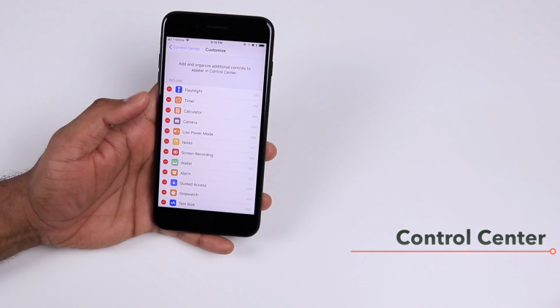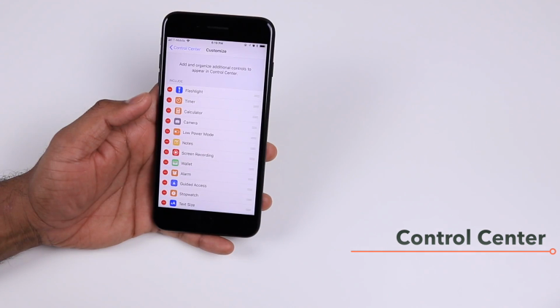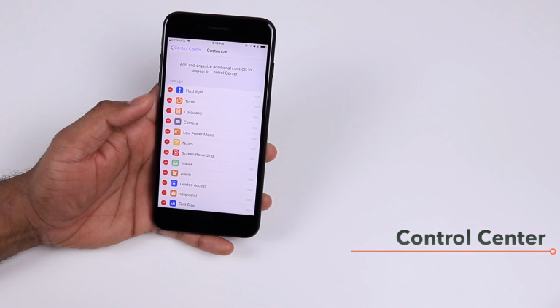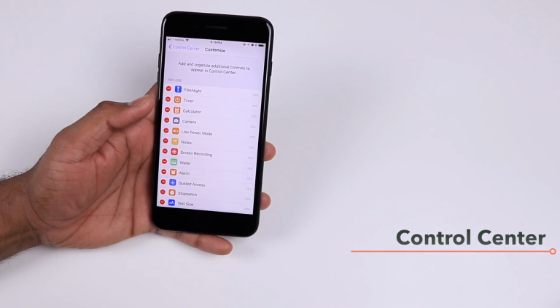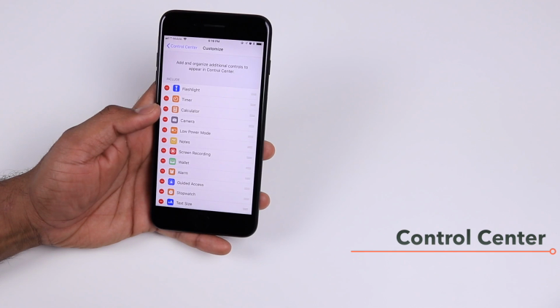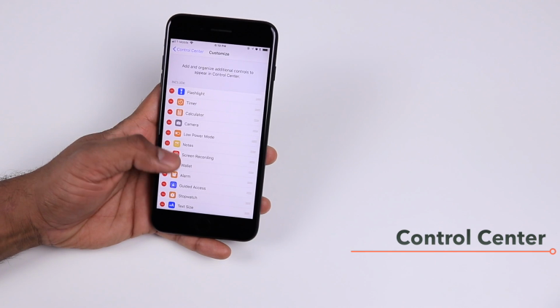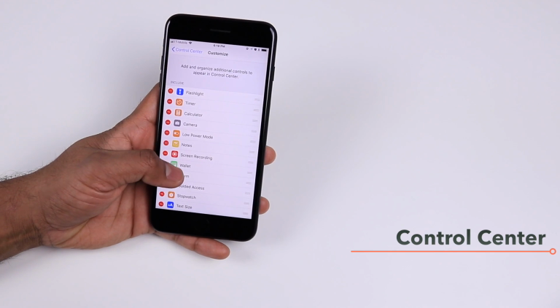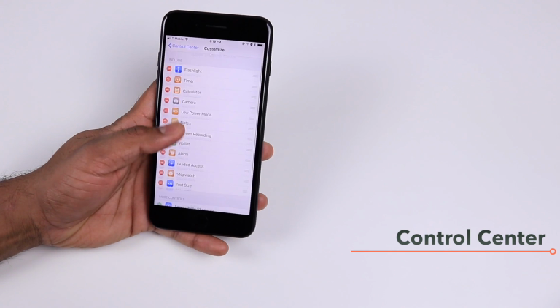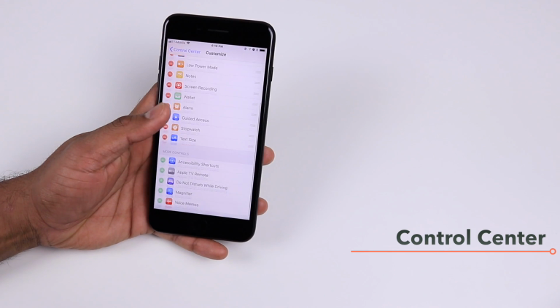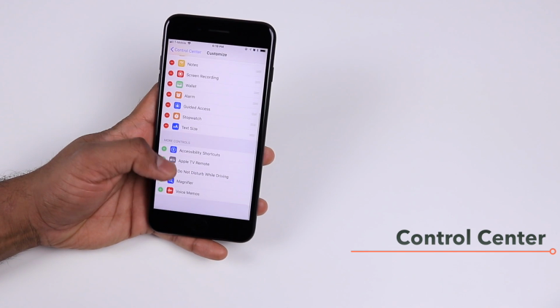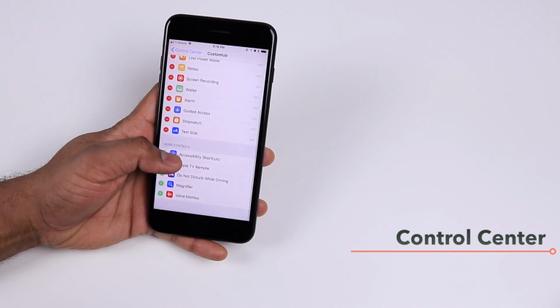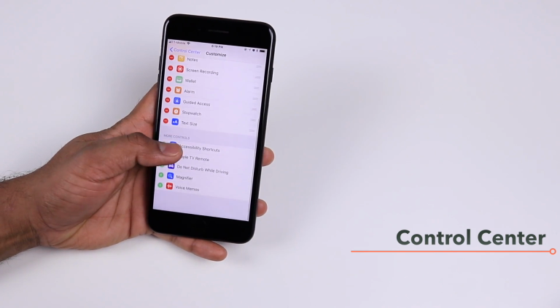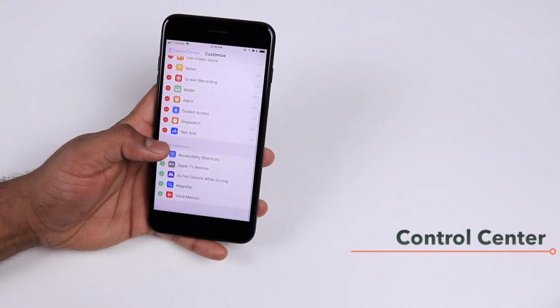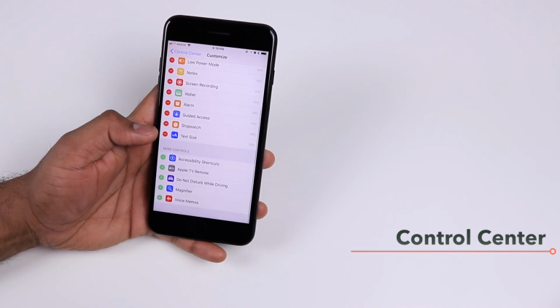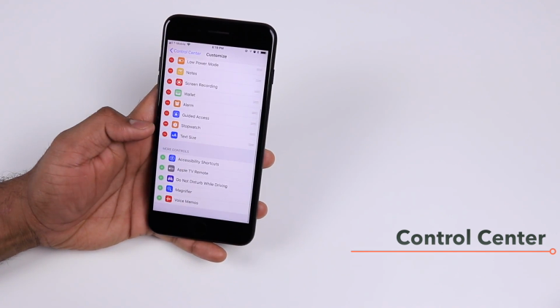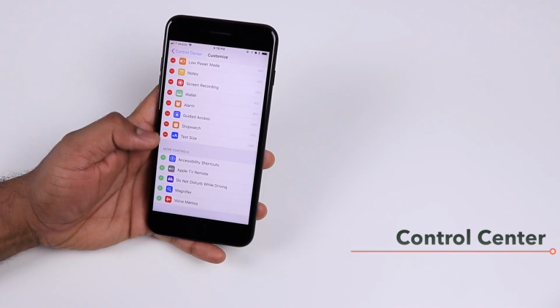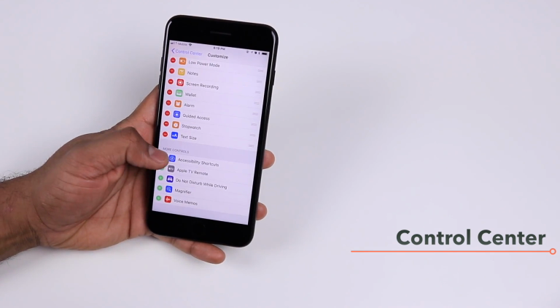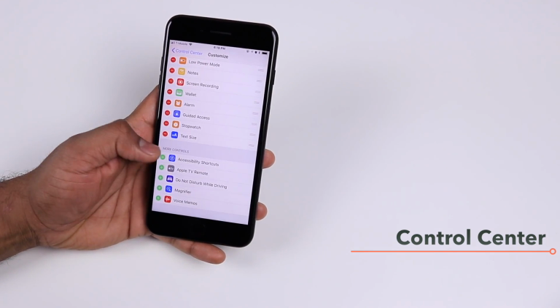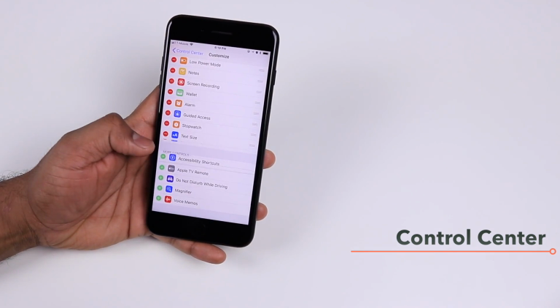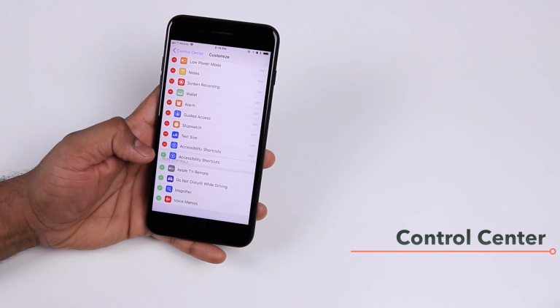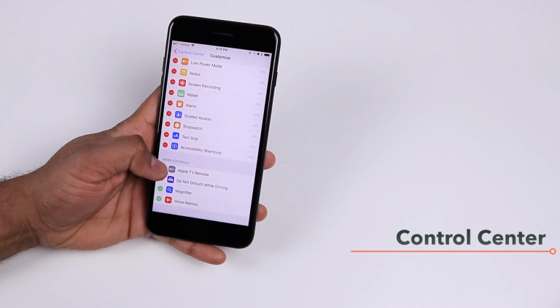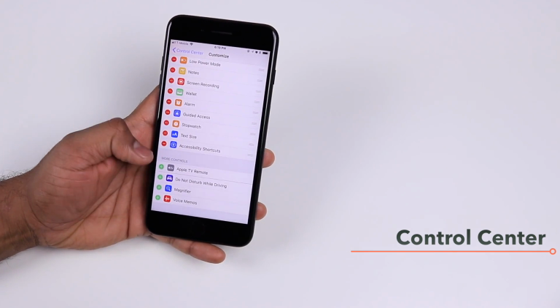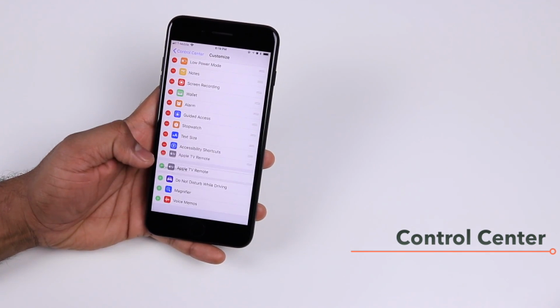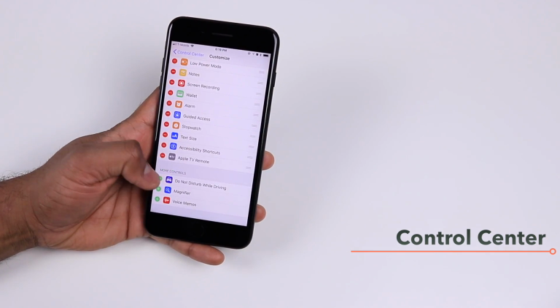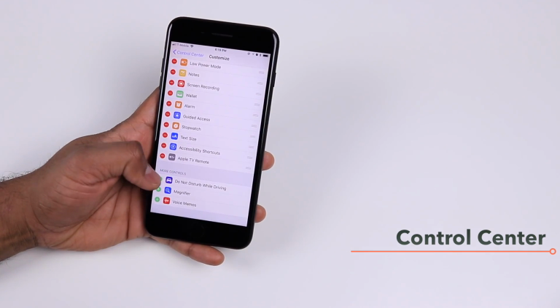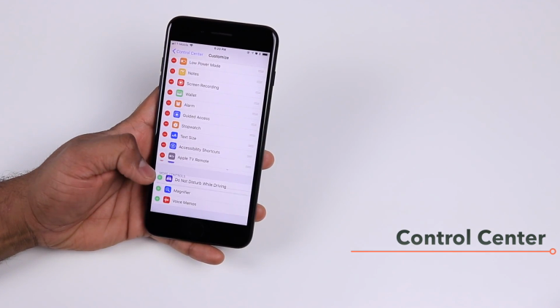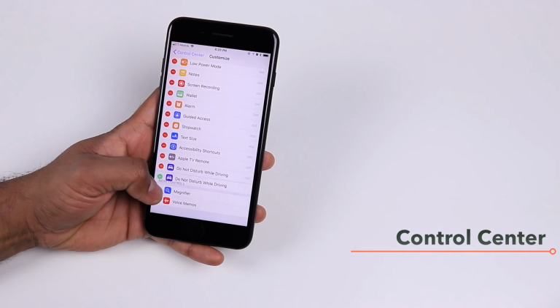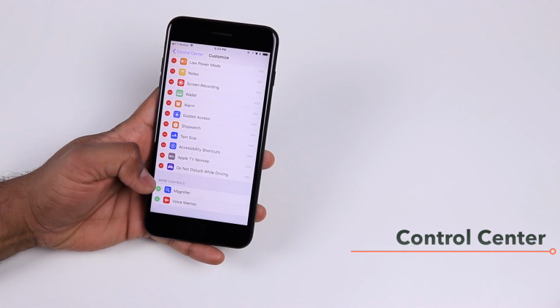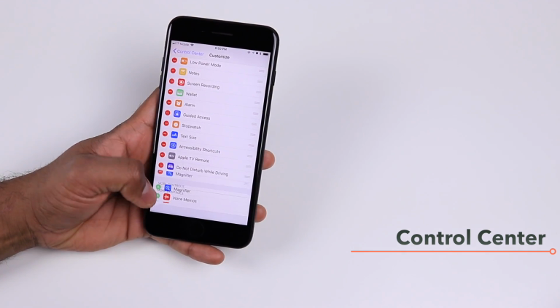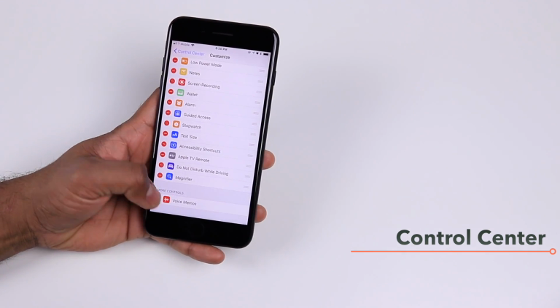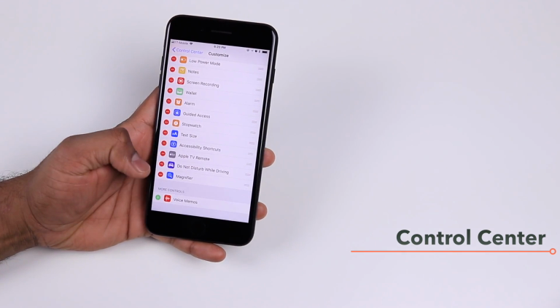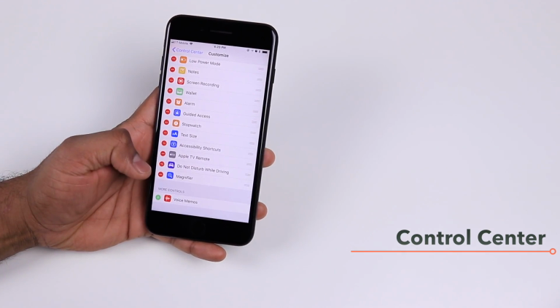There are 17 controls in total and you can have all 17 in the Control Center if you wish to.